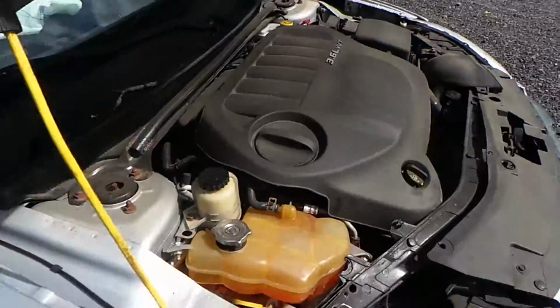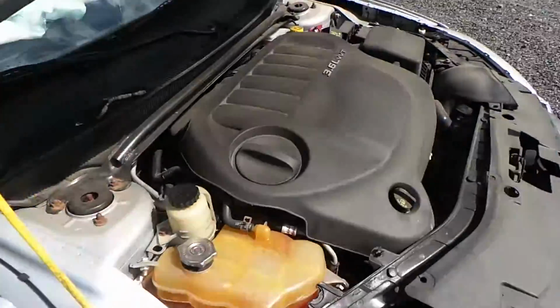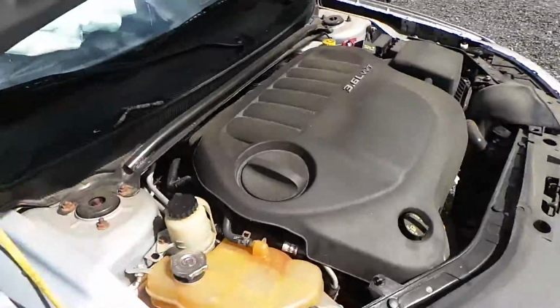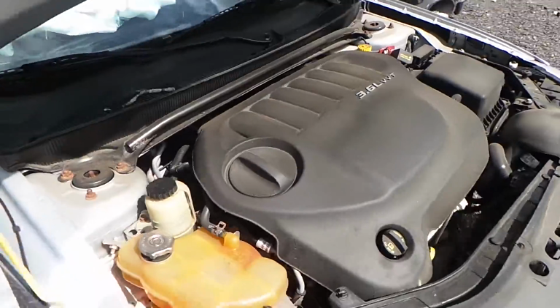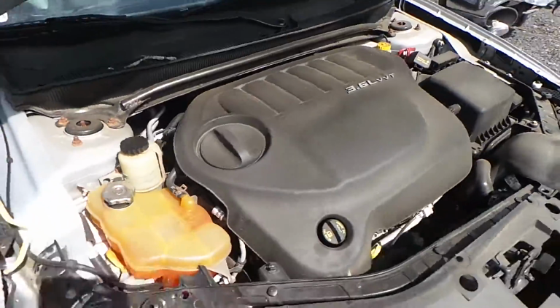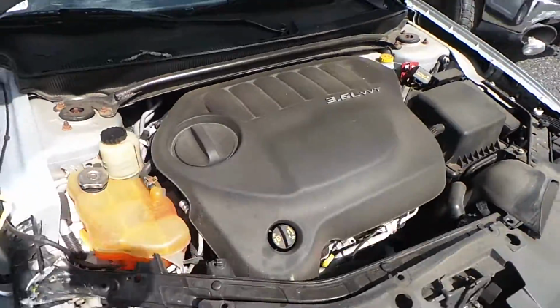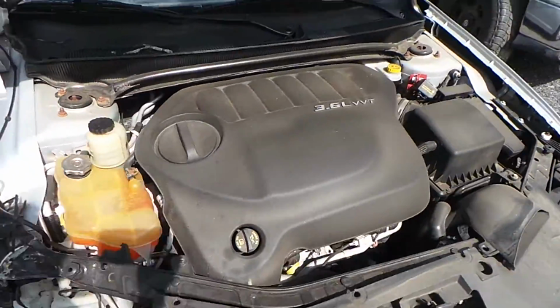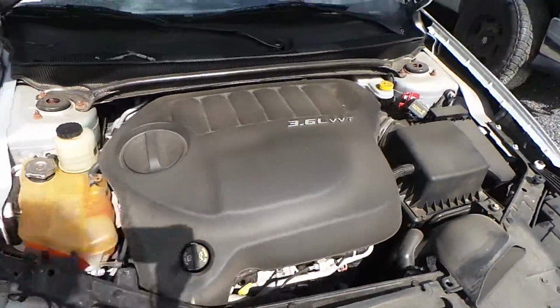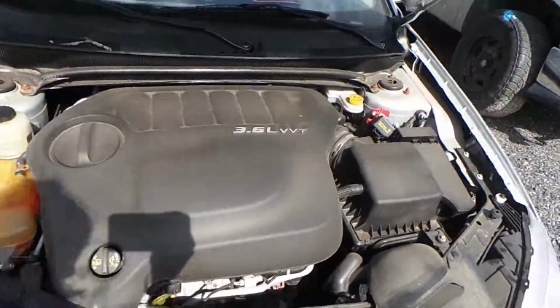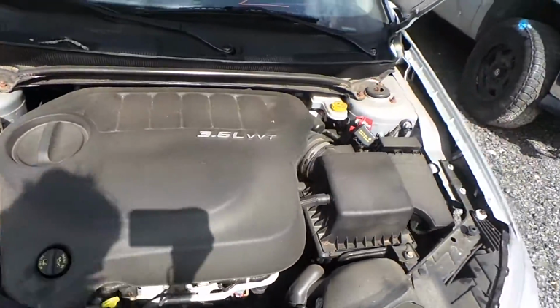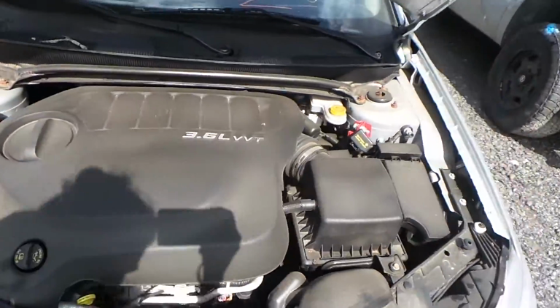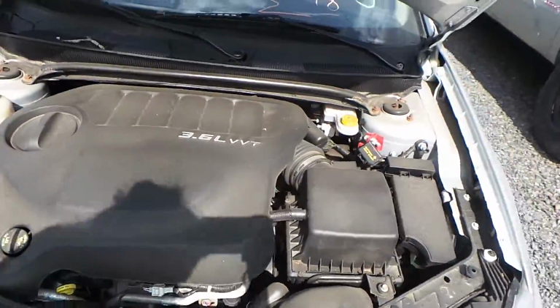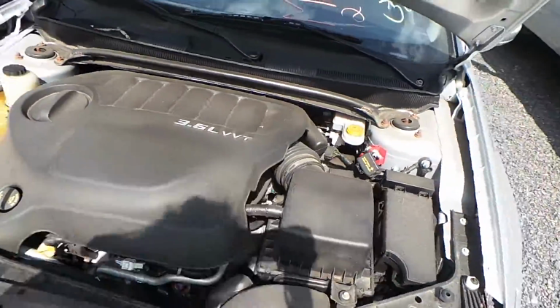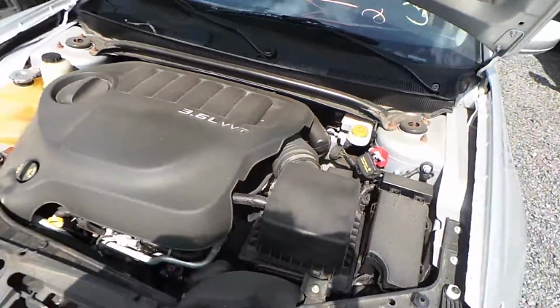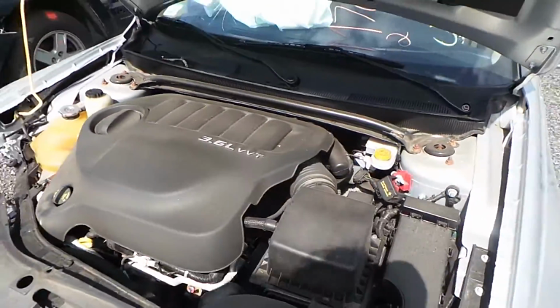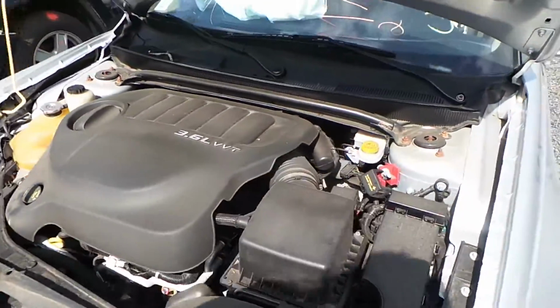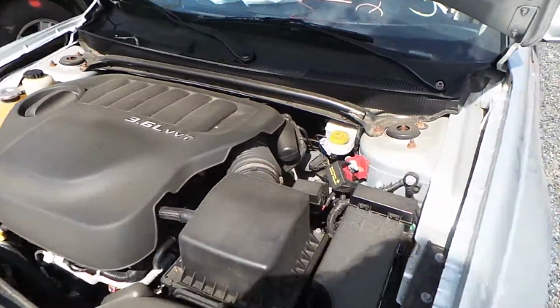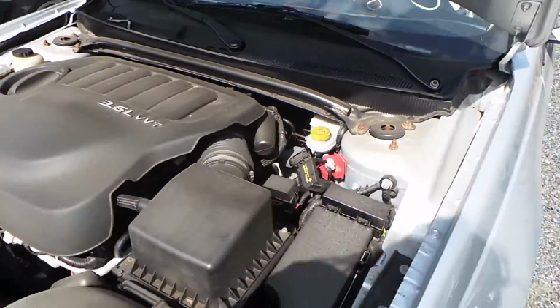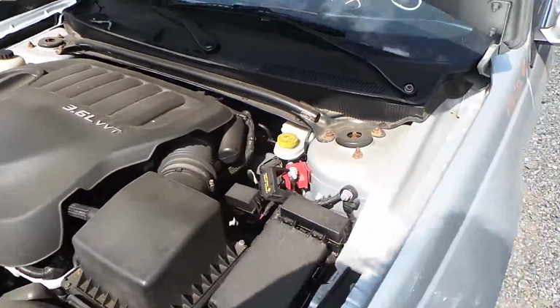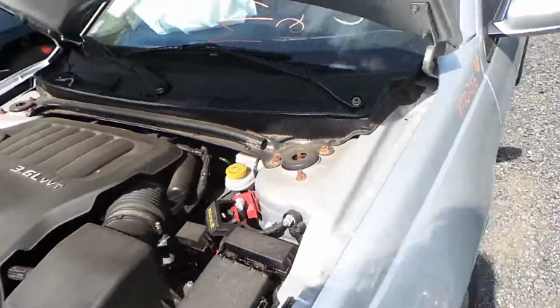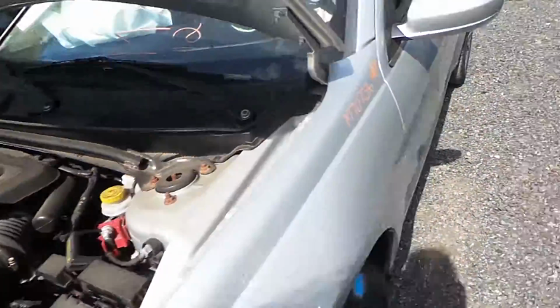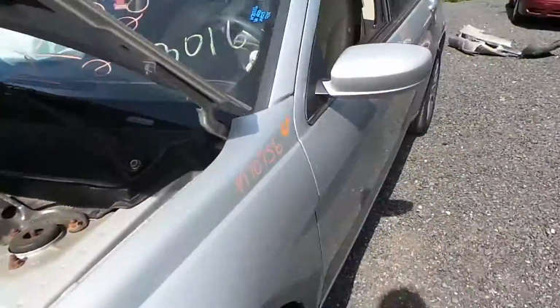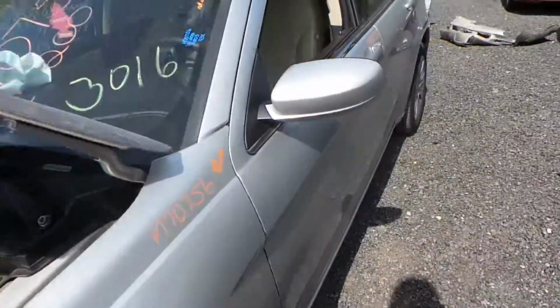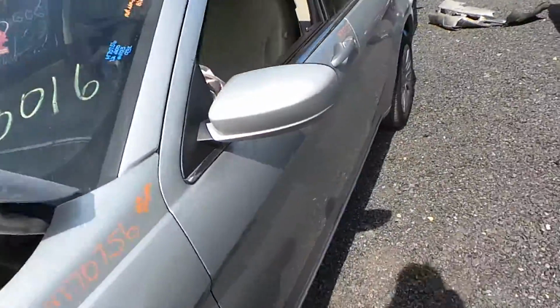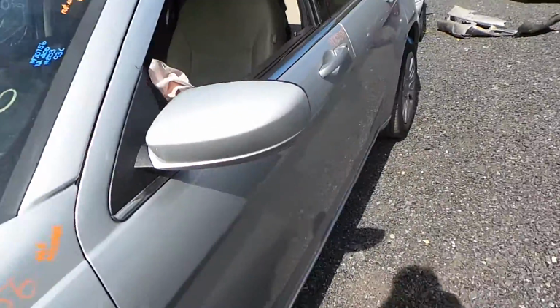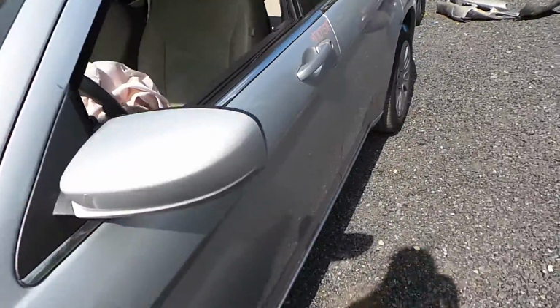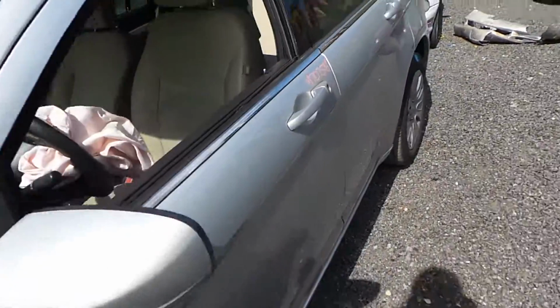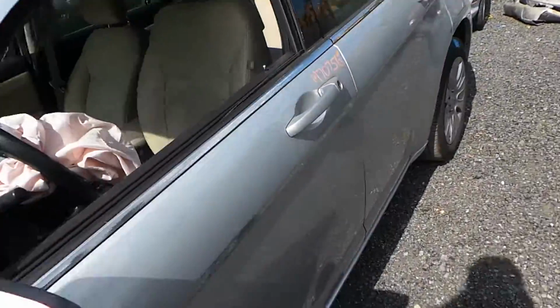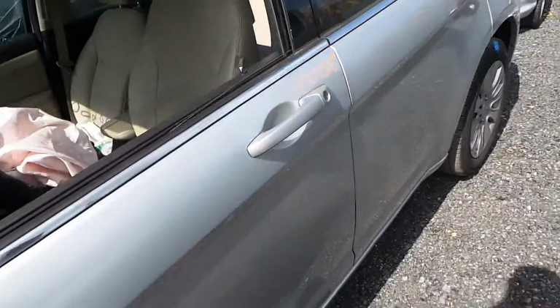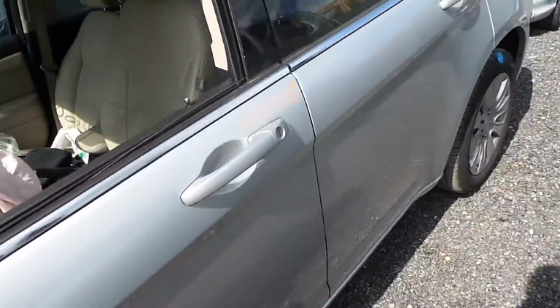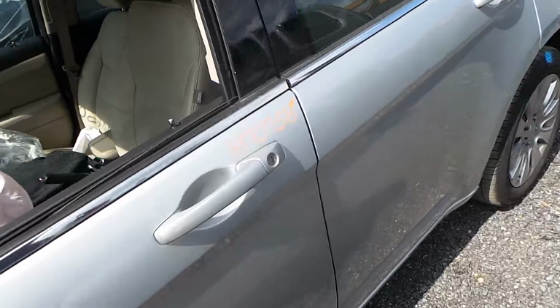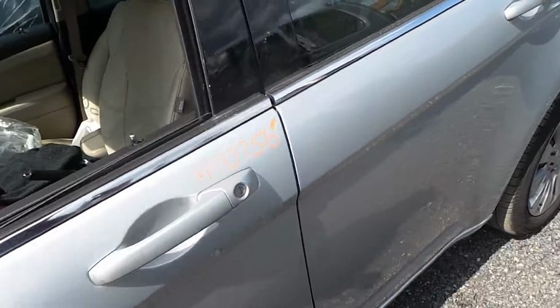Underneath the hood, we have a 3.6-liter engine. There is no key to this car, so it doesn't run. It does only have 93,000 miles.